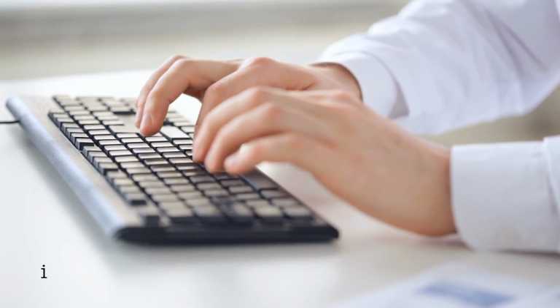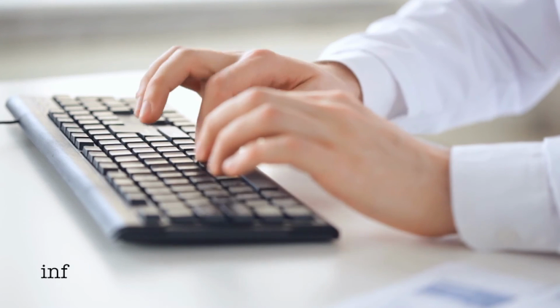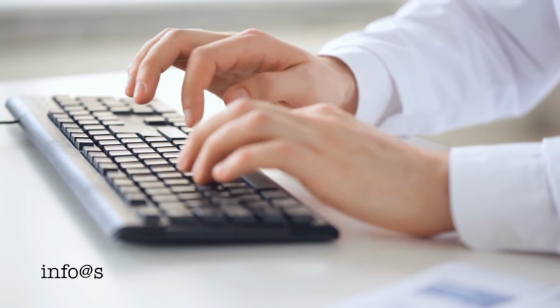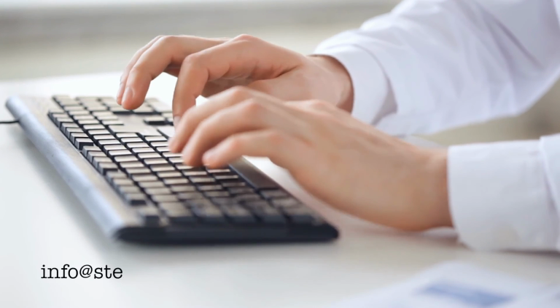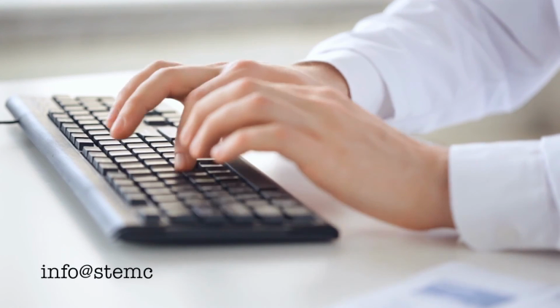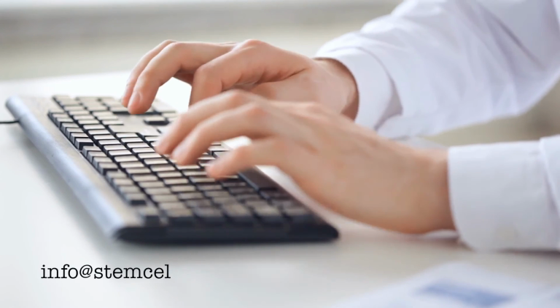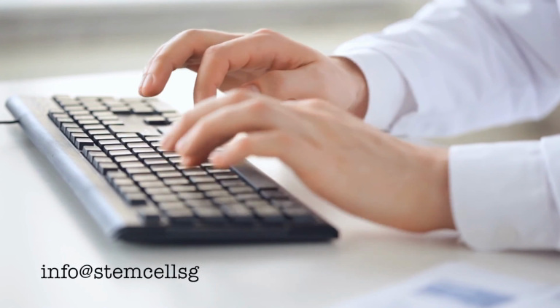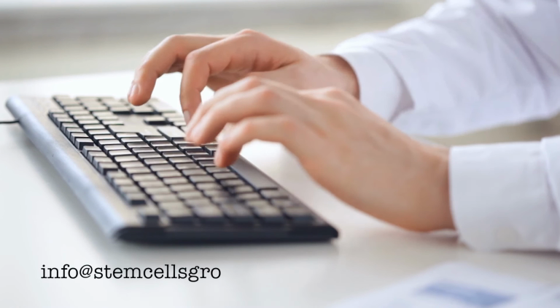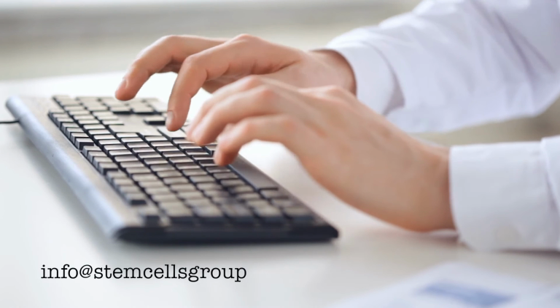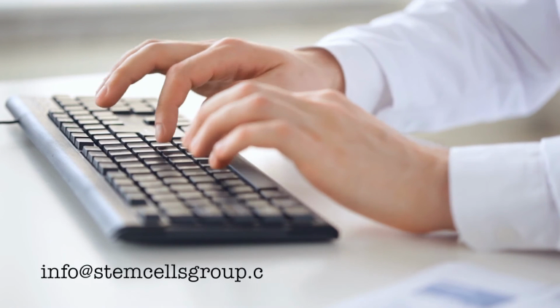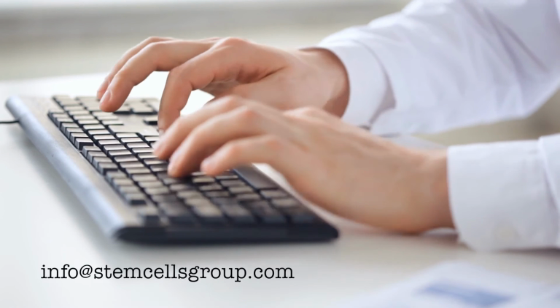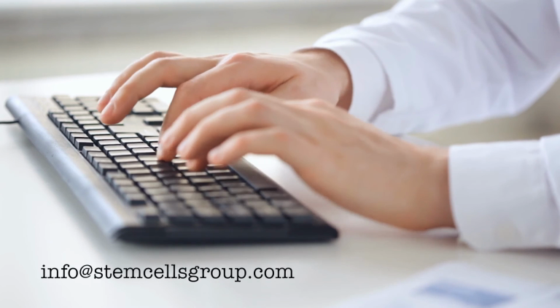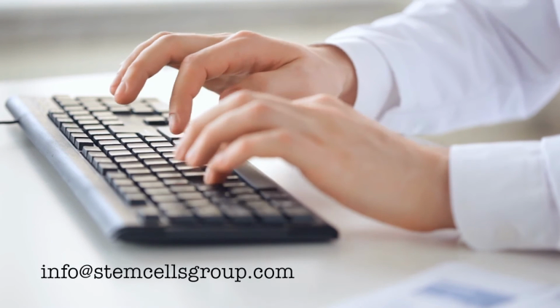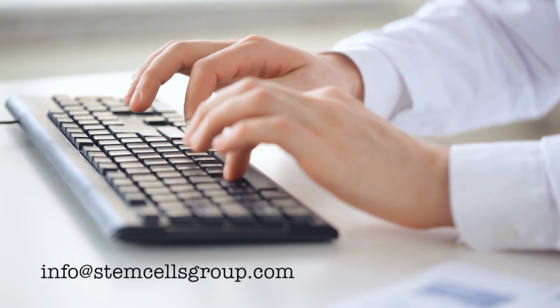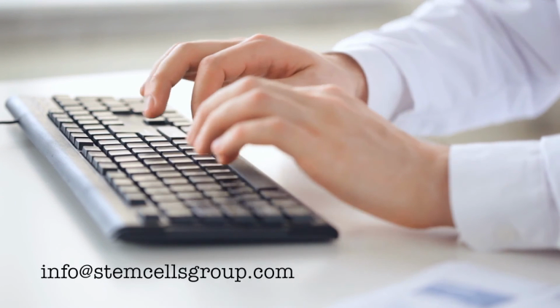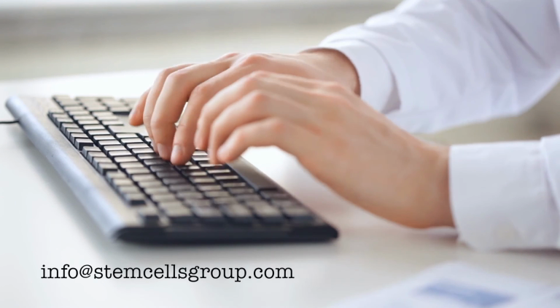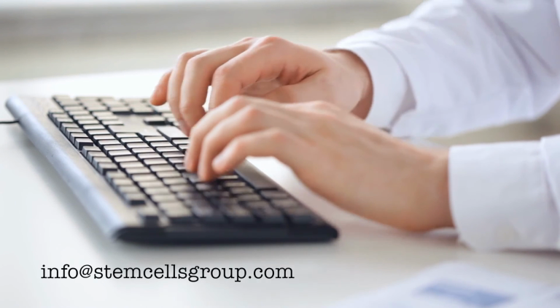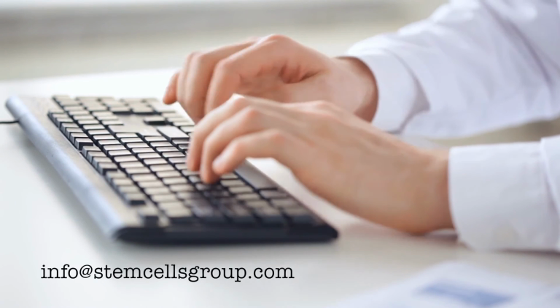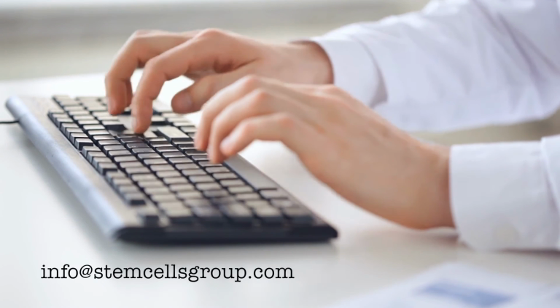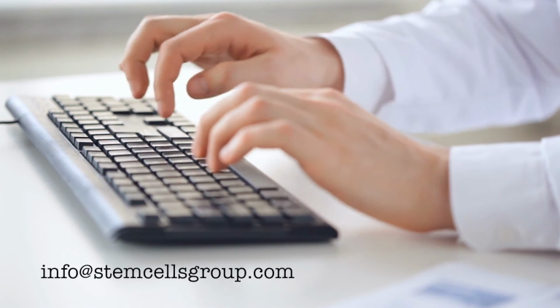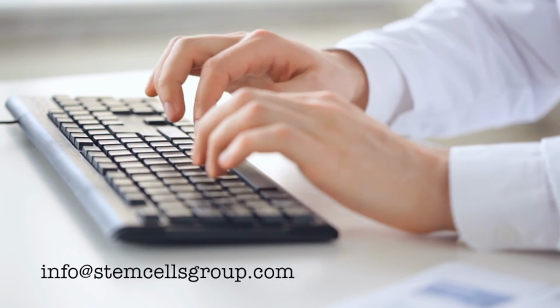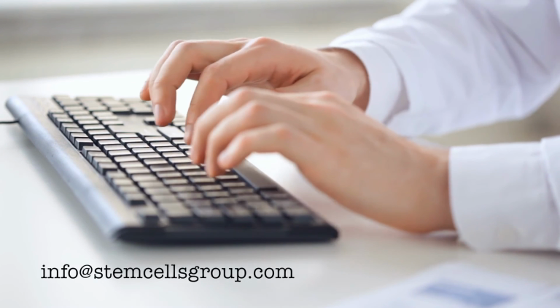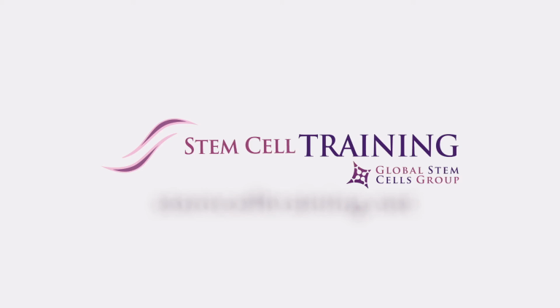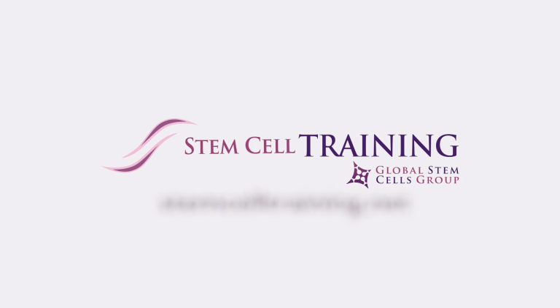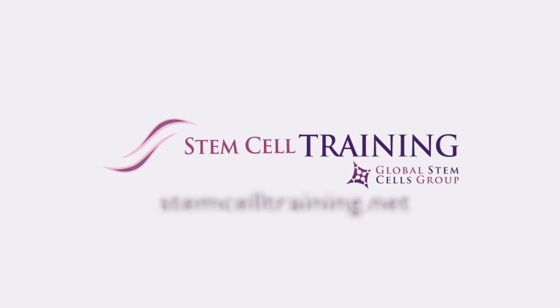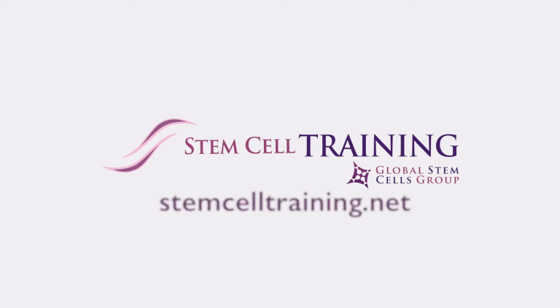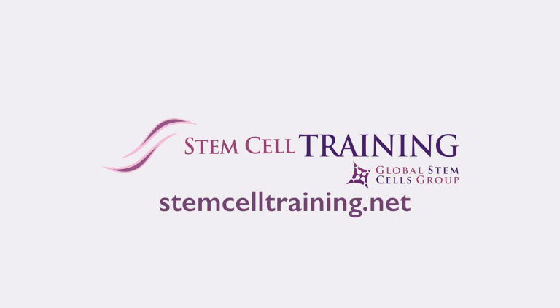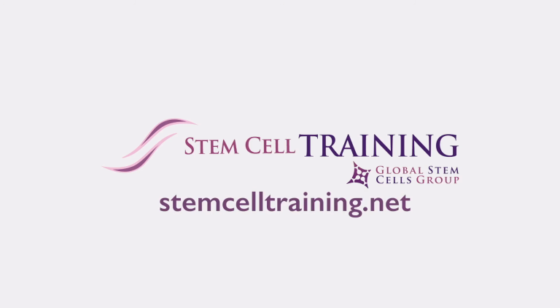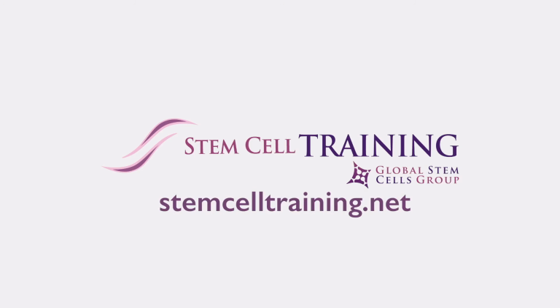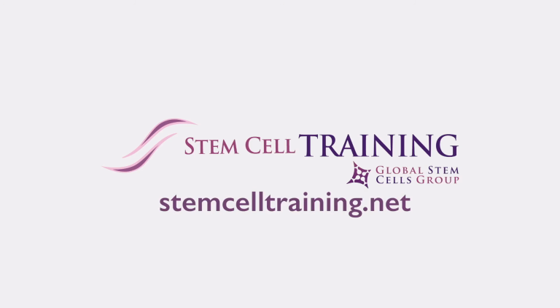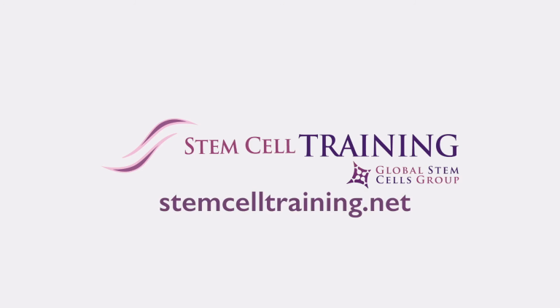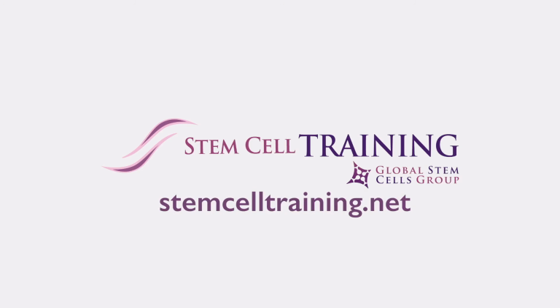That's all for our frequently asked questions. If you have any others, get in touch with us through stemcelltraining.net.